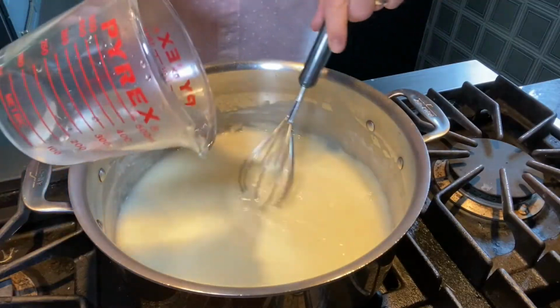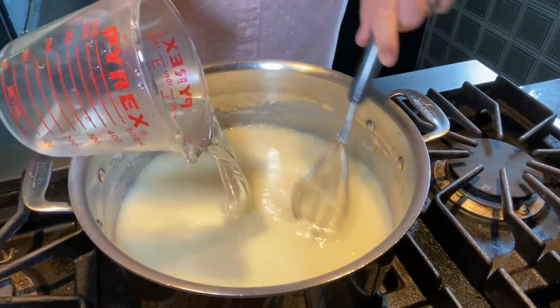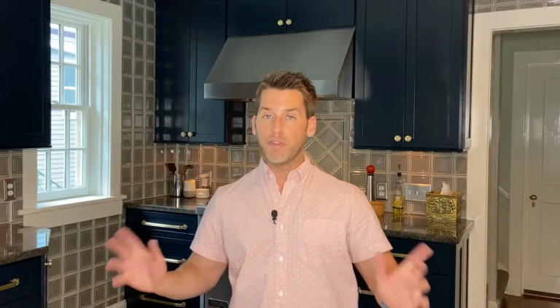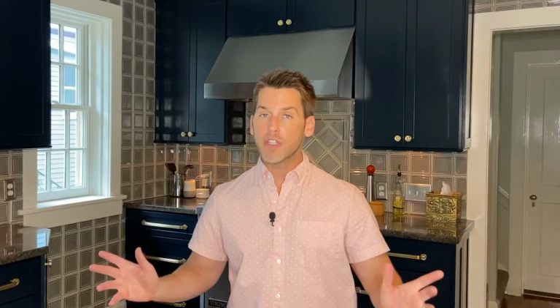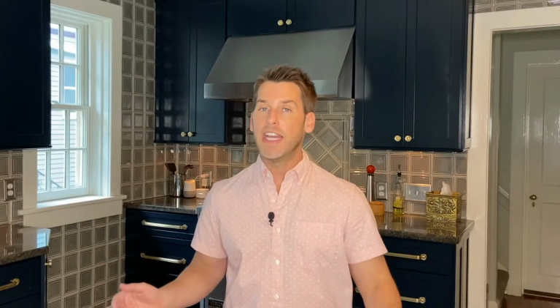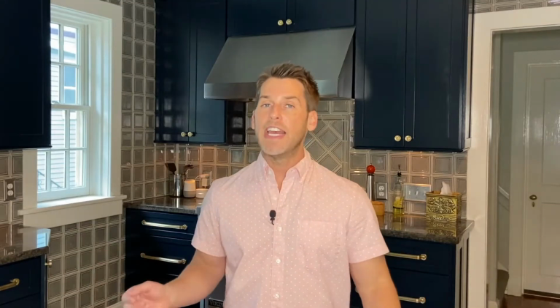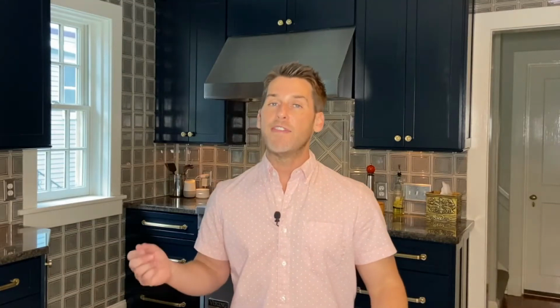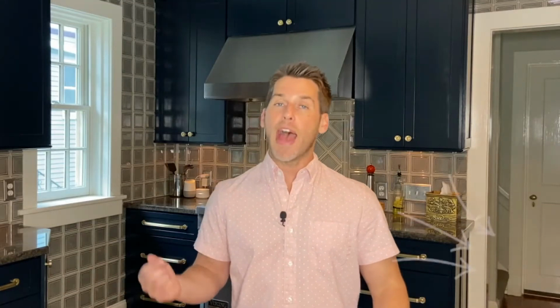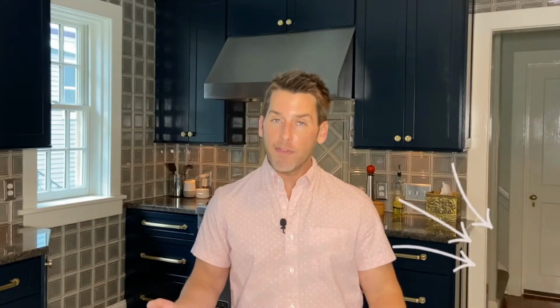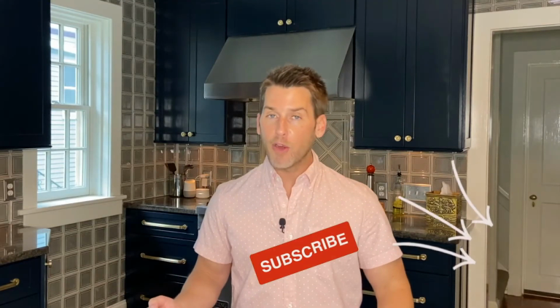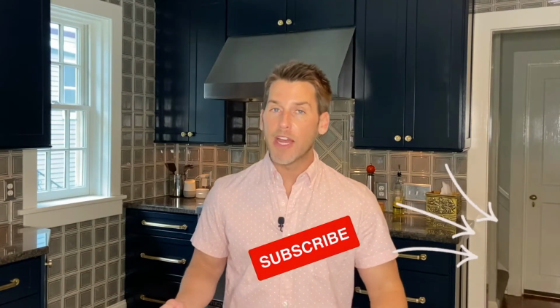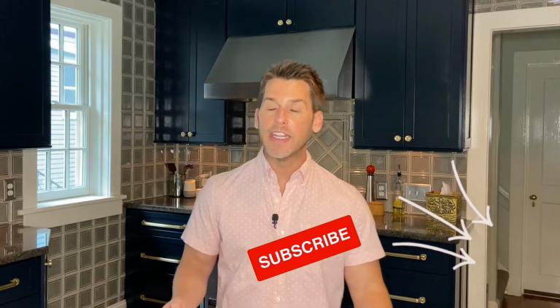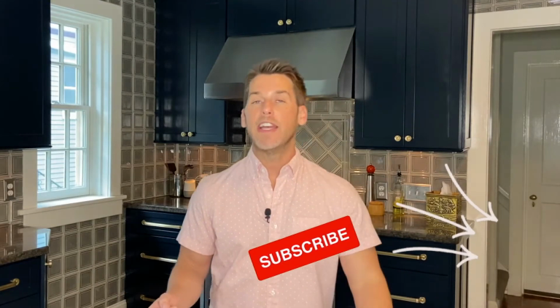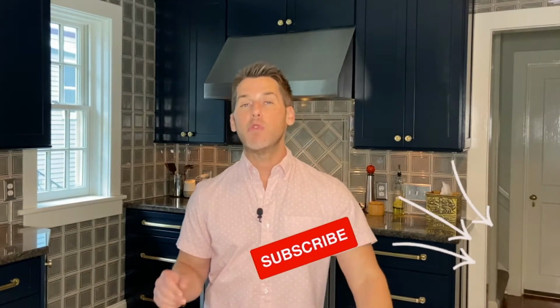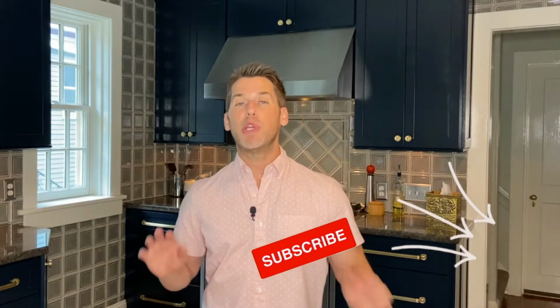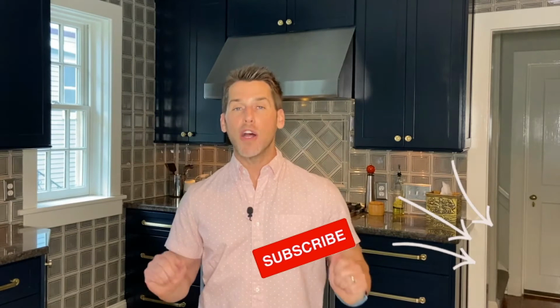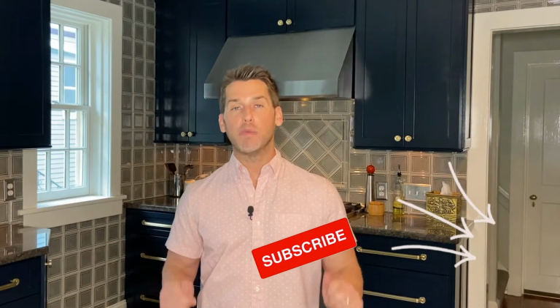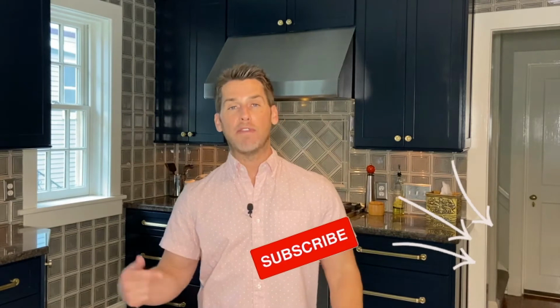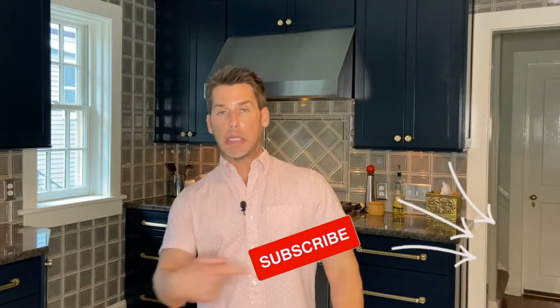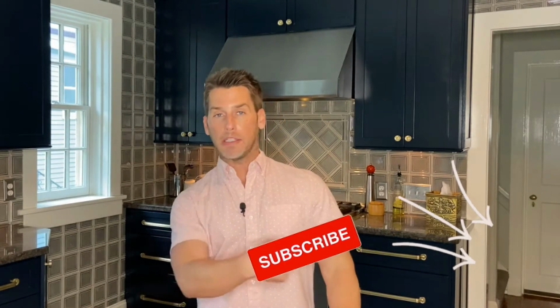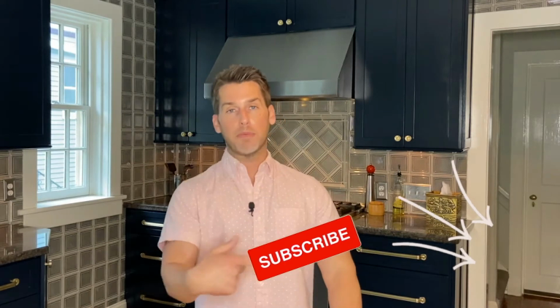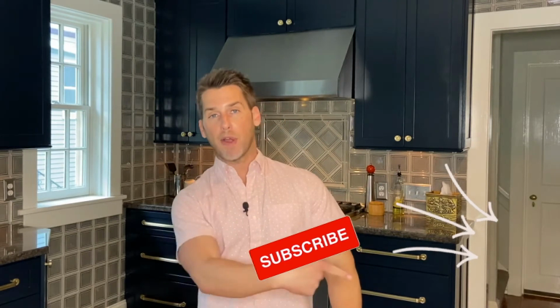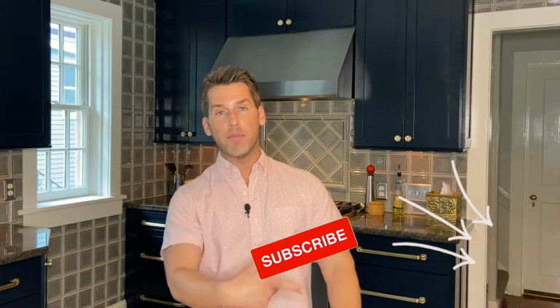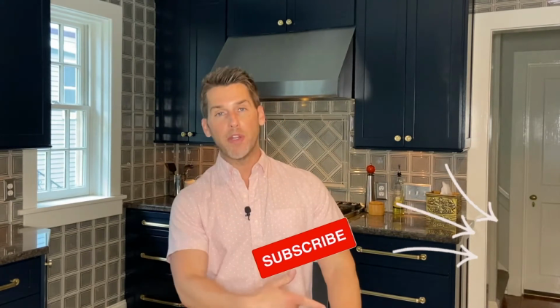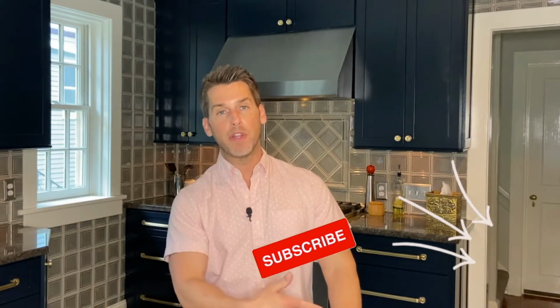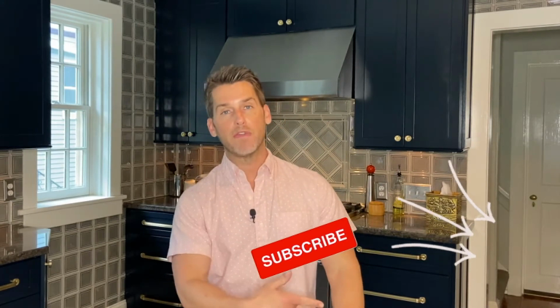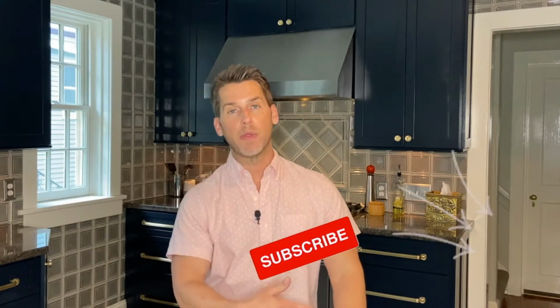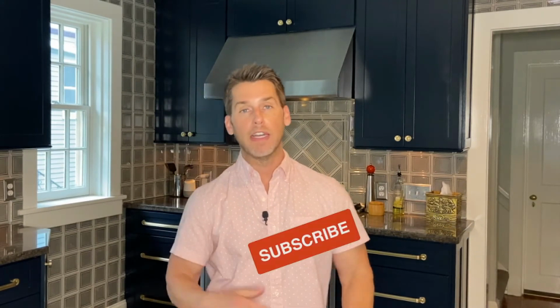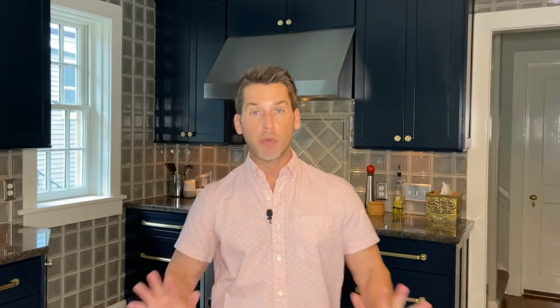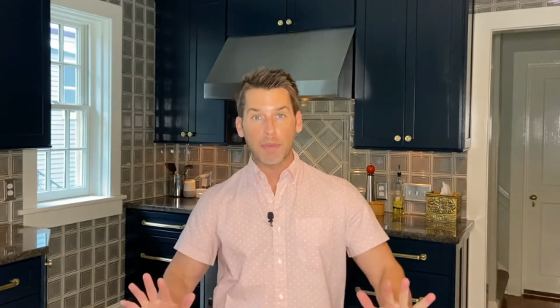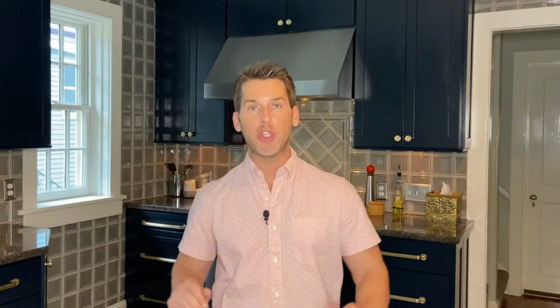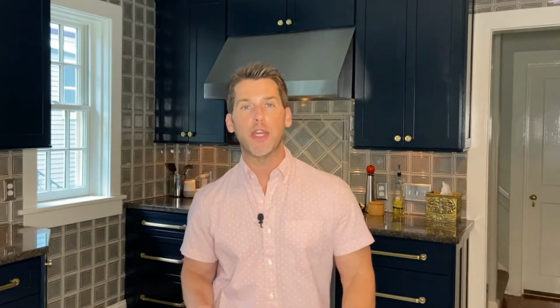But first, if you haven't already, it would be awesome if you would click the subscribe button. I'd really appreciate it.